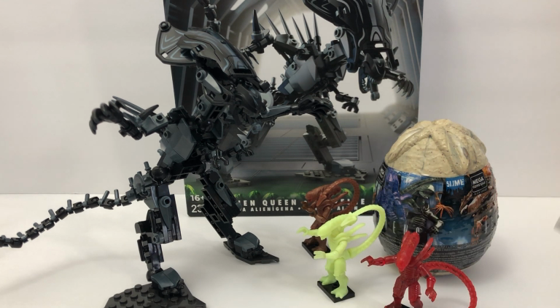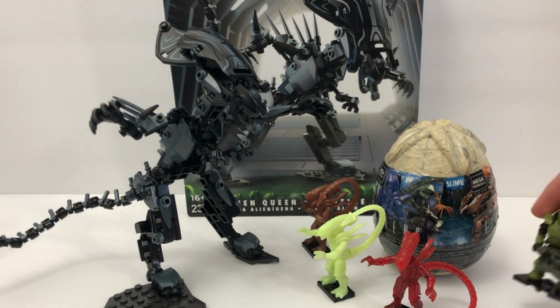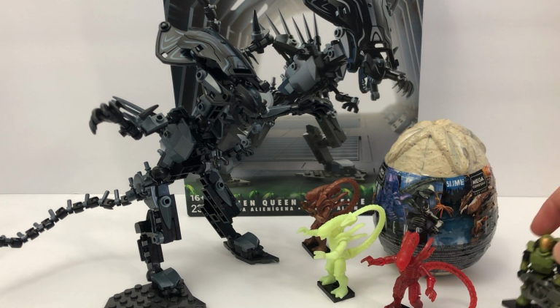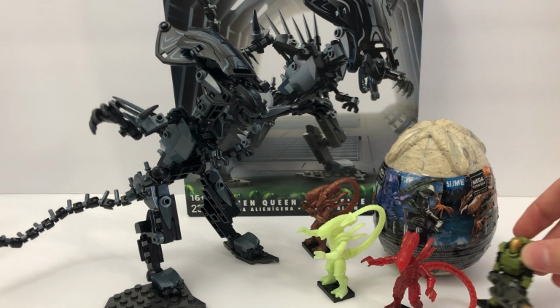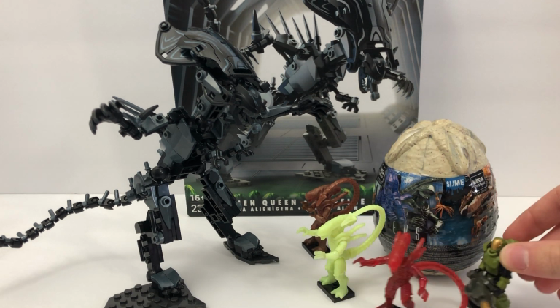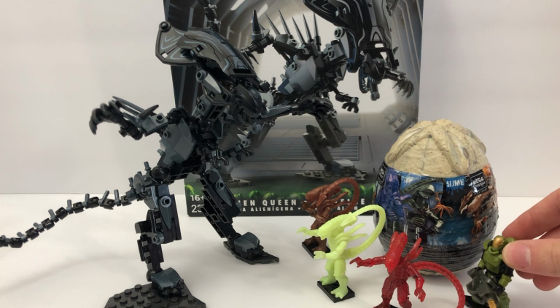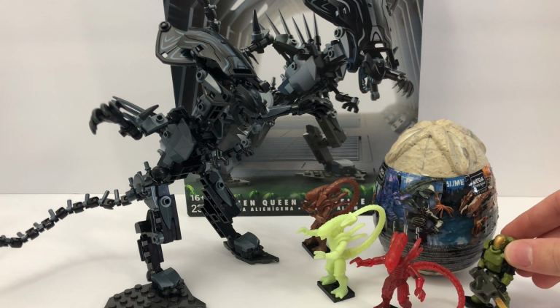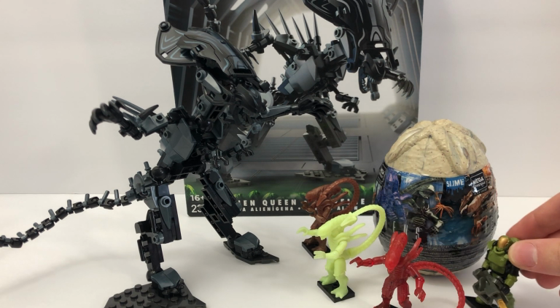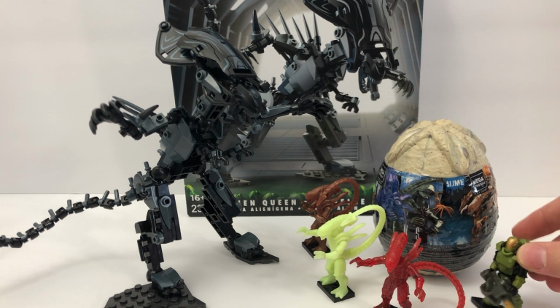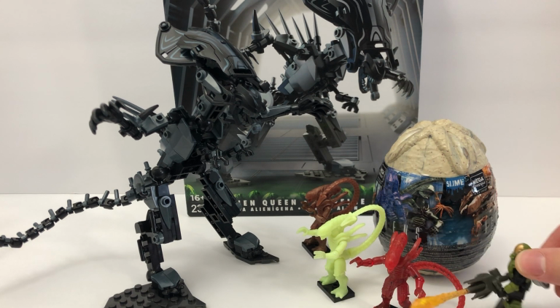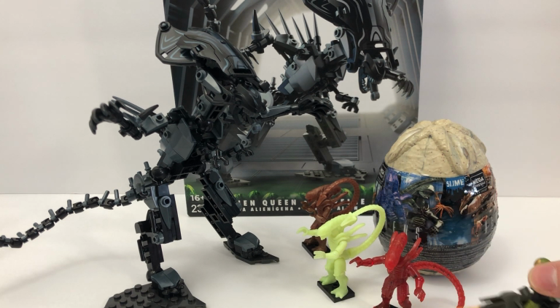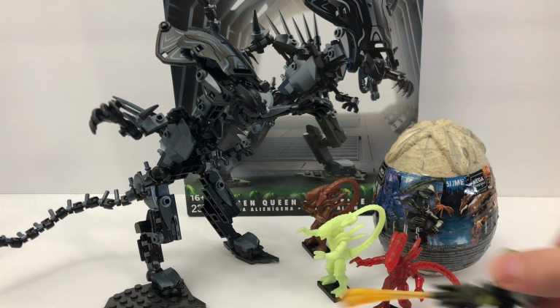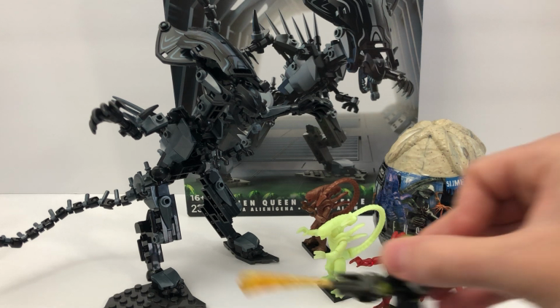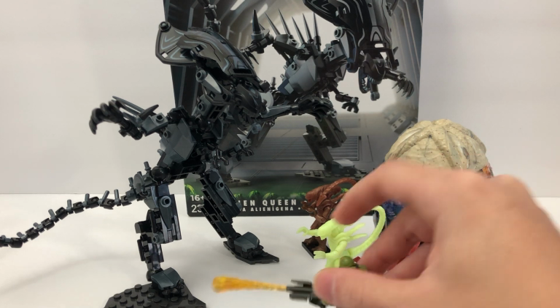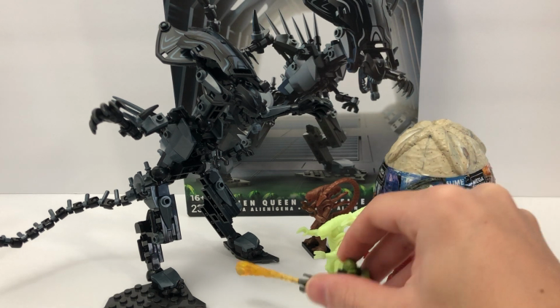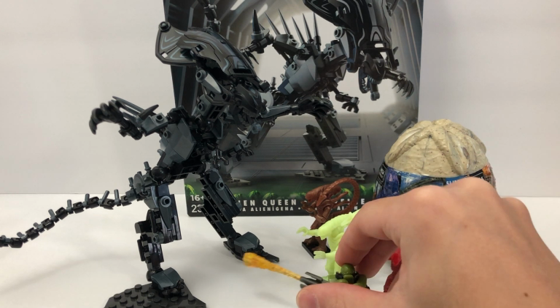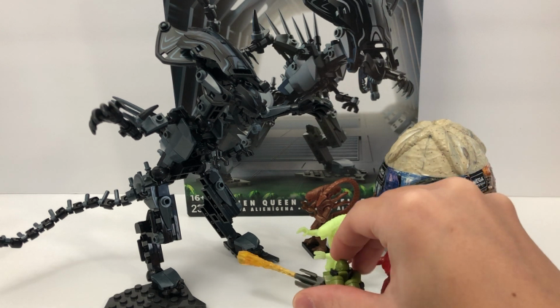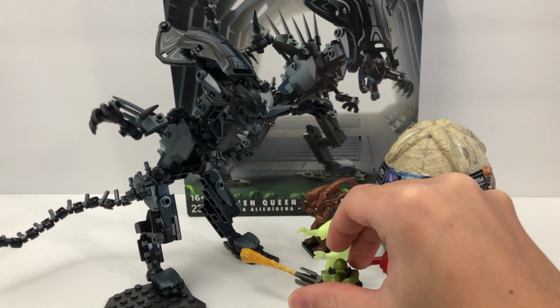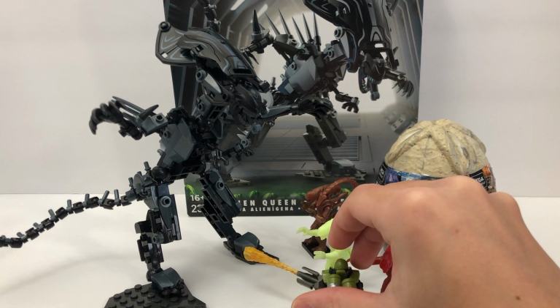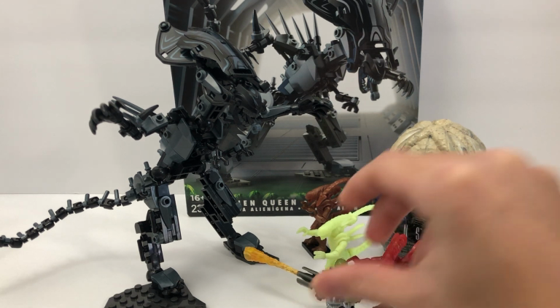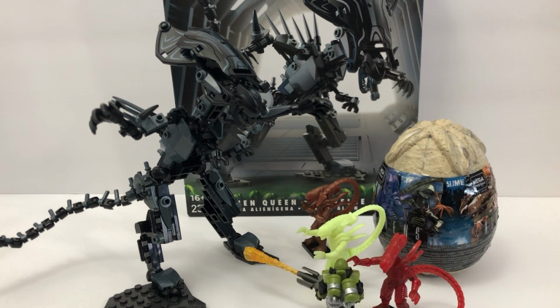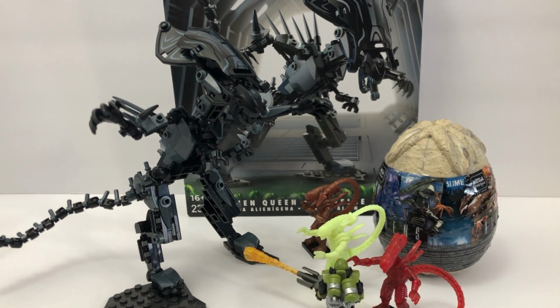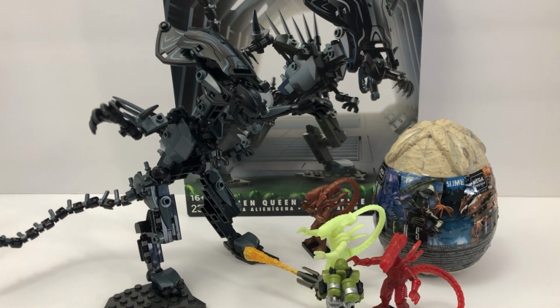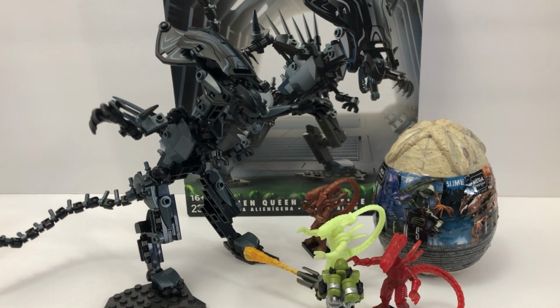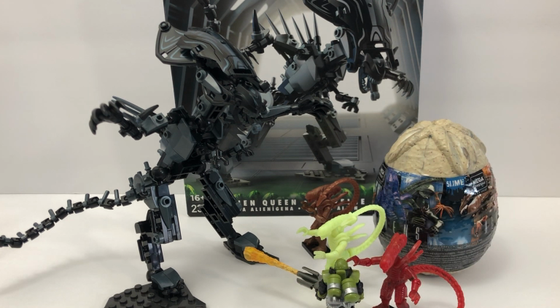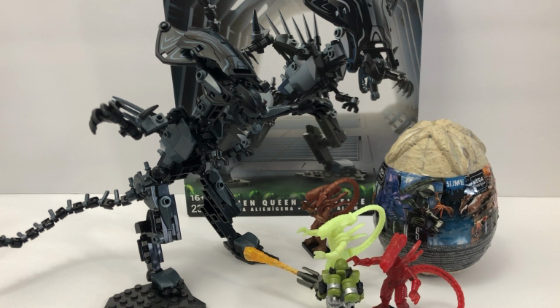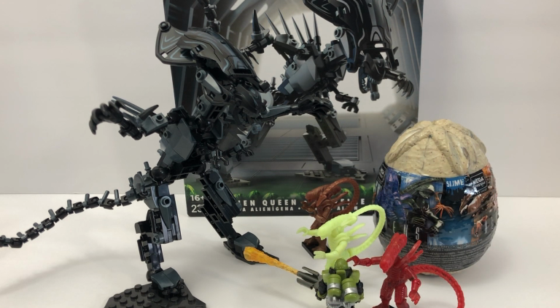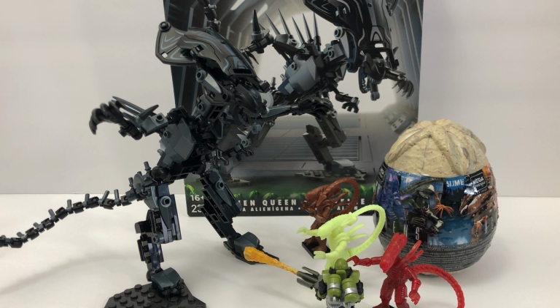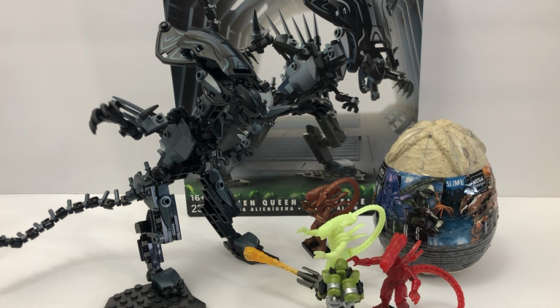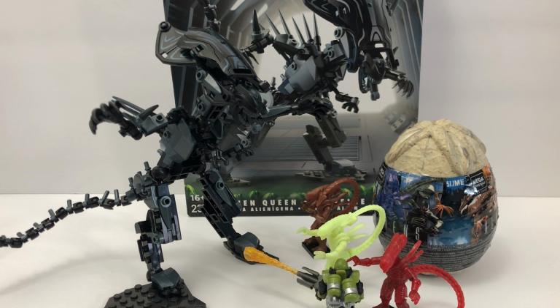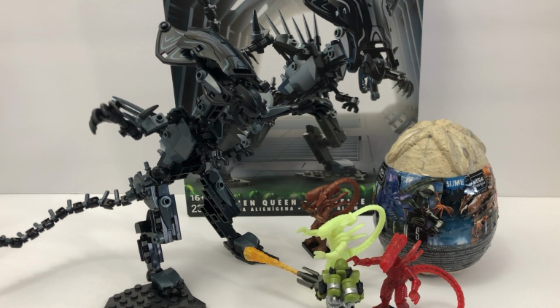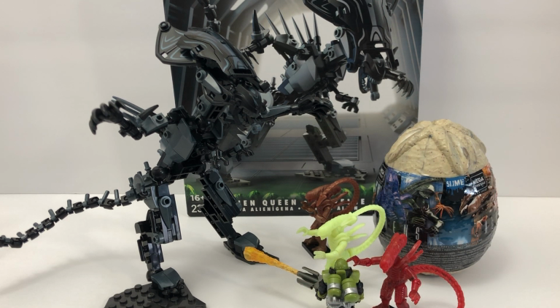We can put a flame trooper there against the Alien Queen. That might be very accurate to some of the movies, although it doesn't look like he's going to have a big effect.